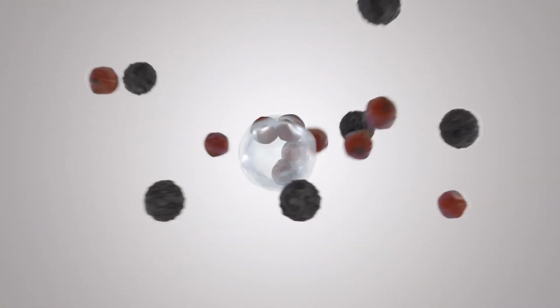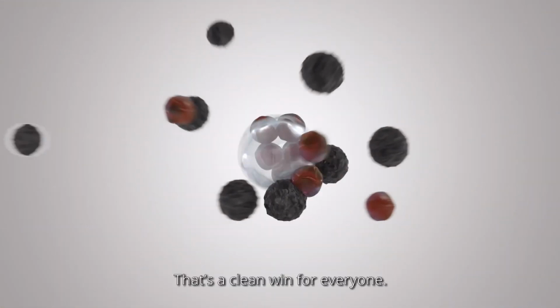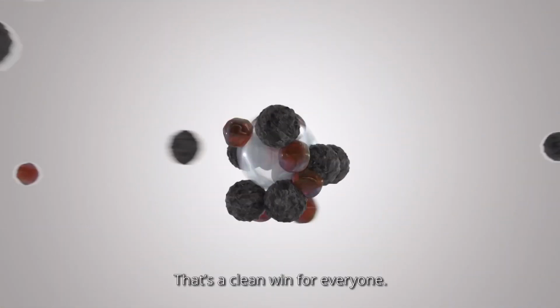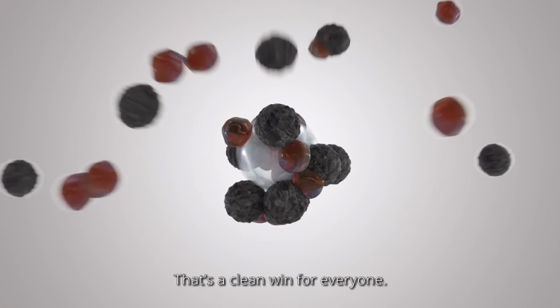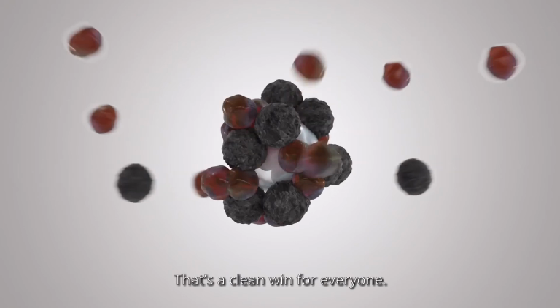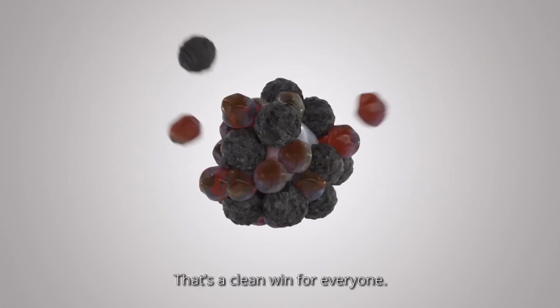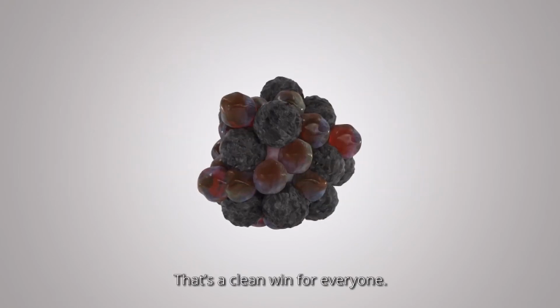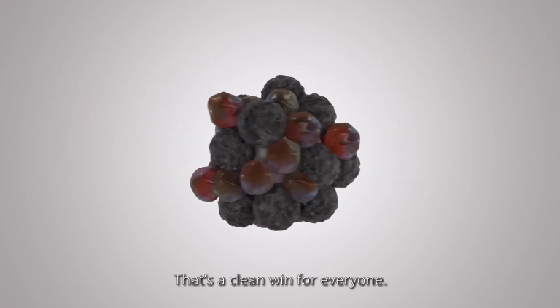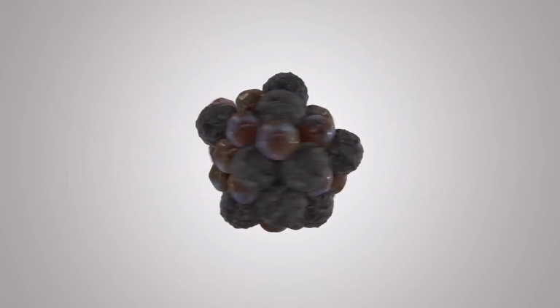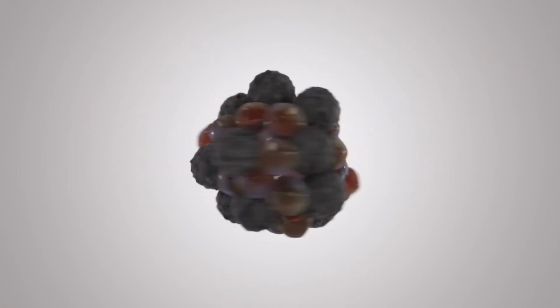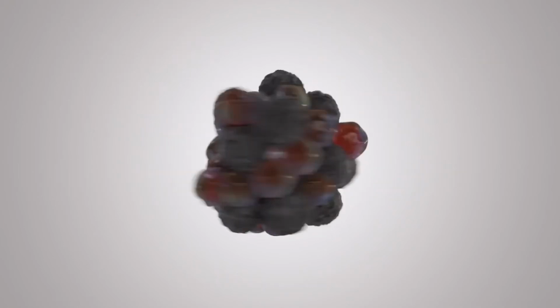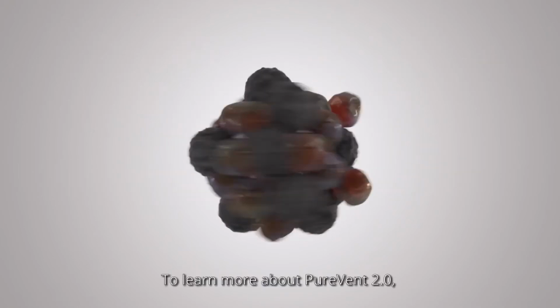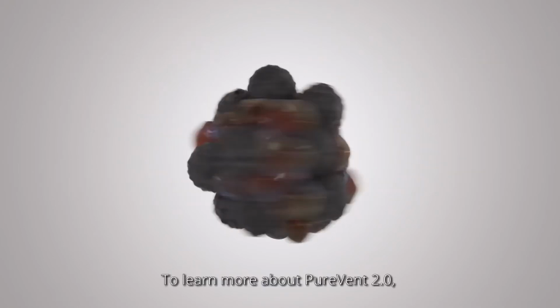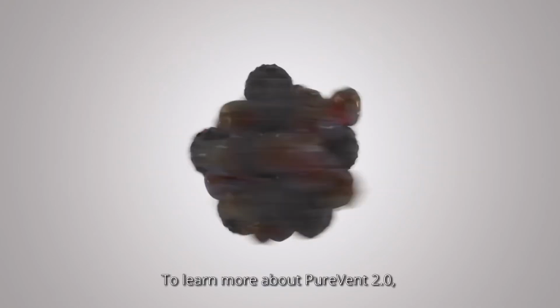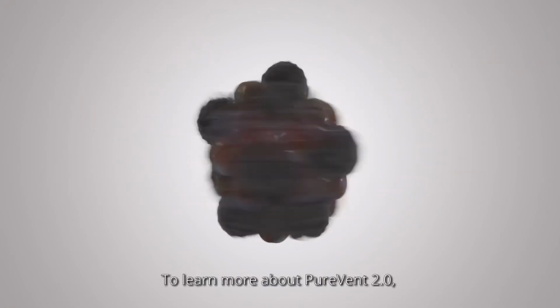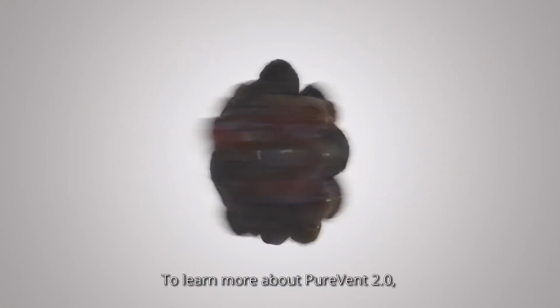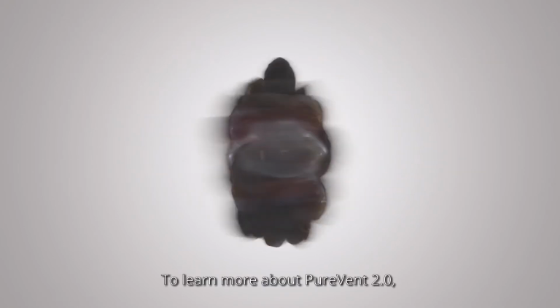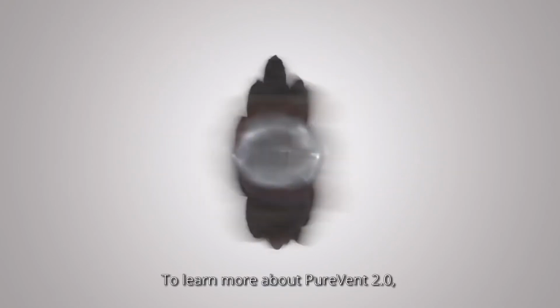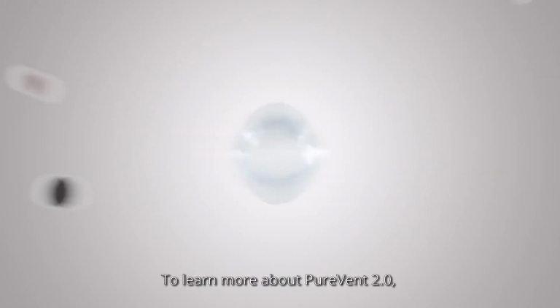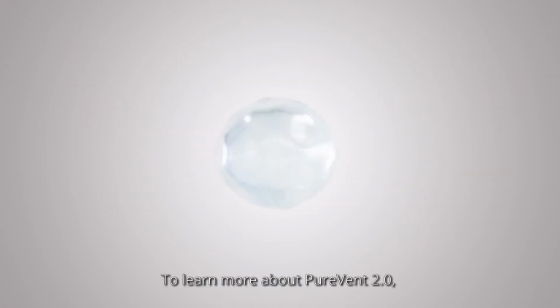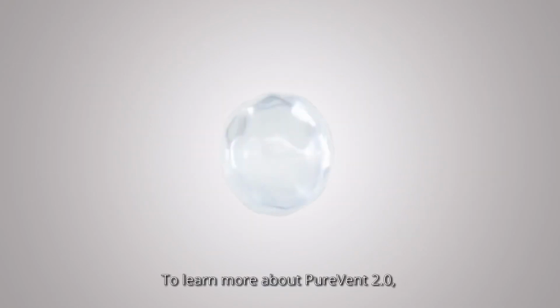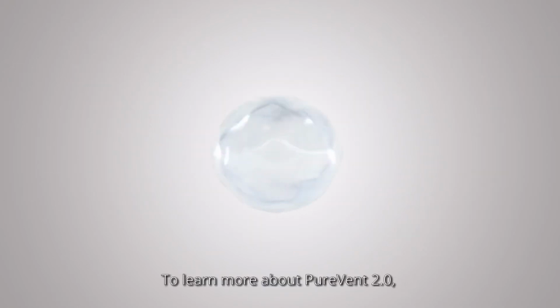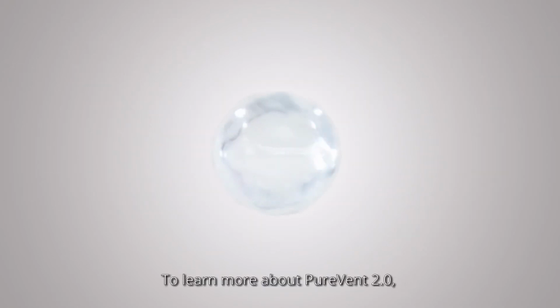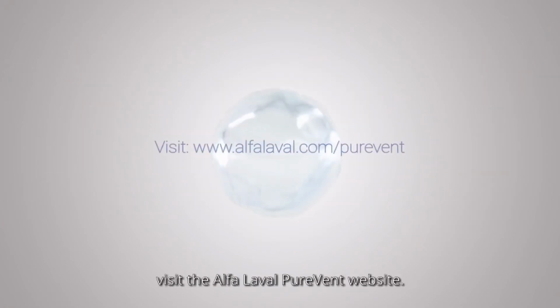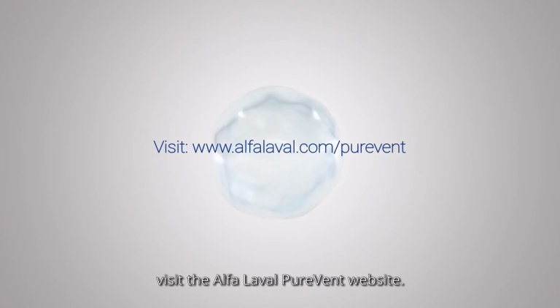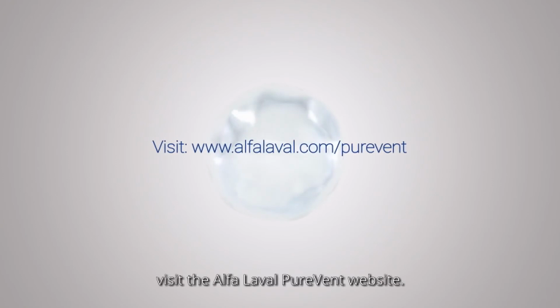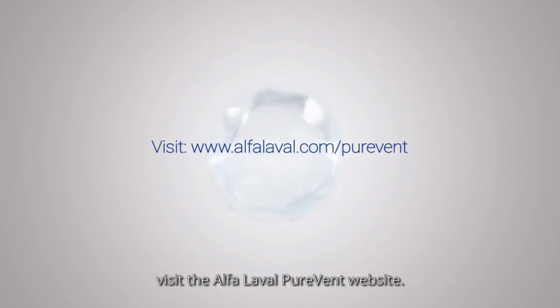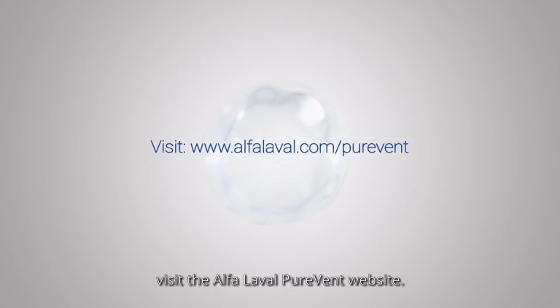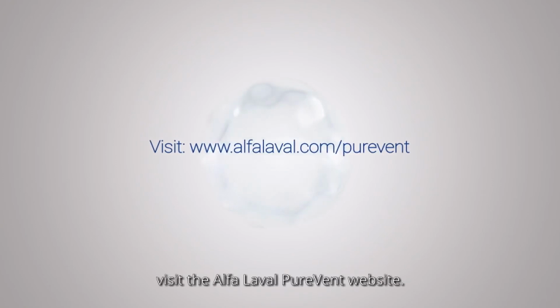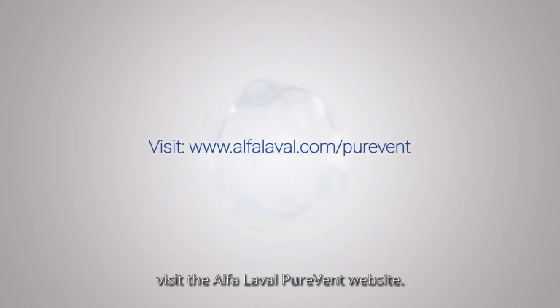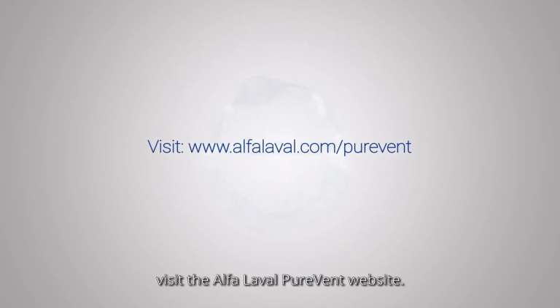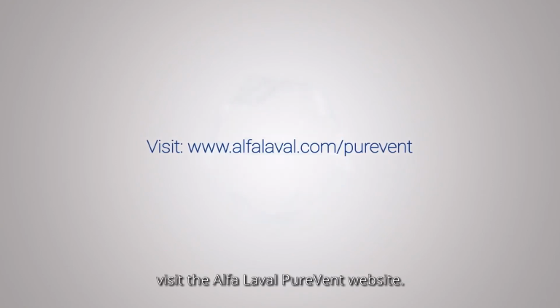That's a clean win for everyone. To learn more about PureVent 2.0, visit the Alfa Laval PureVent website.